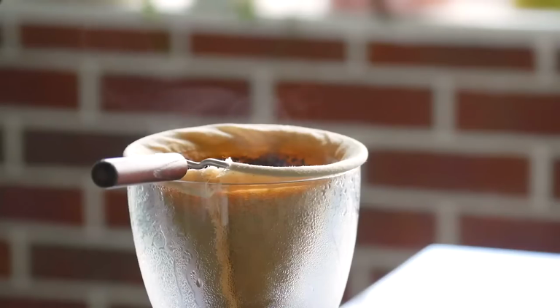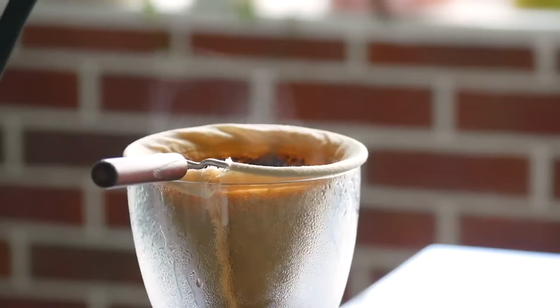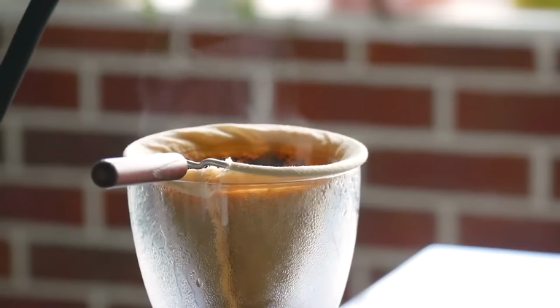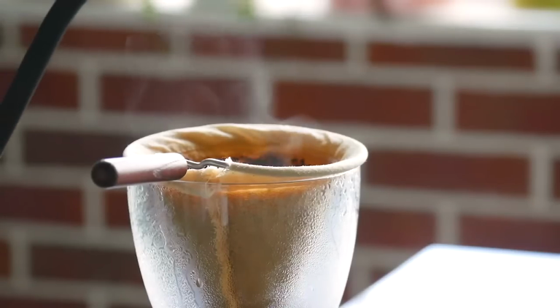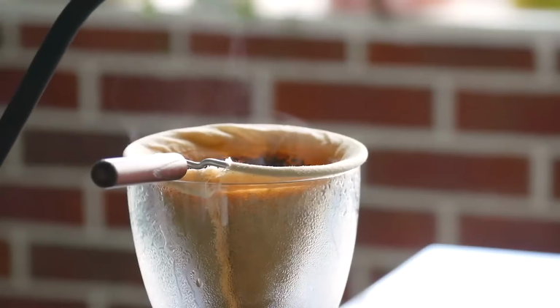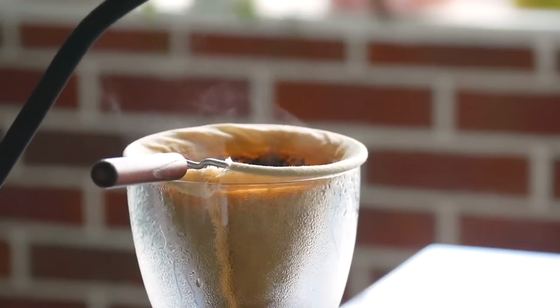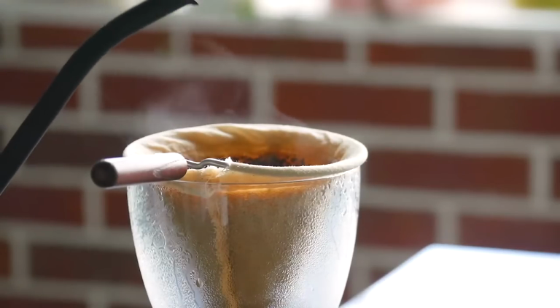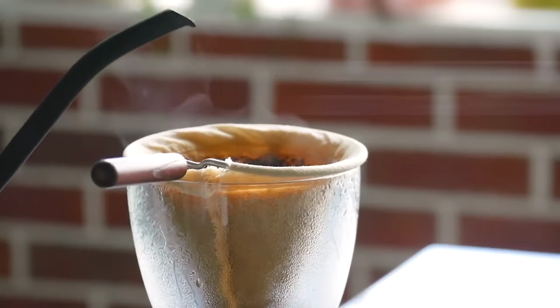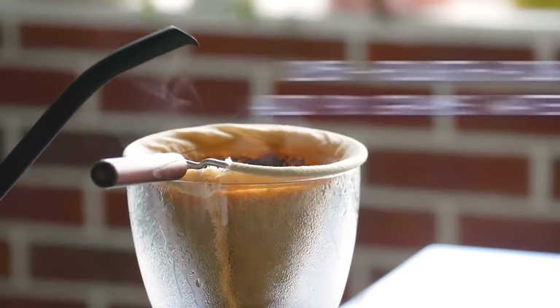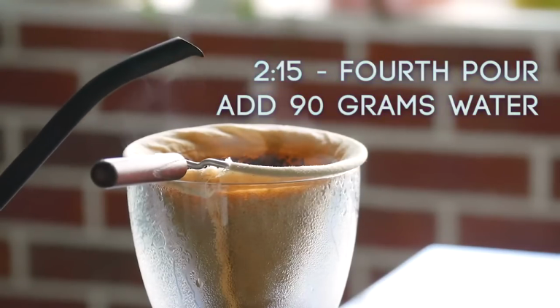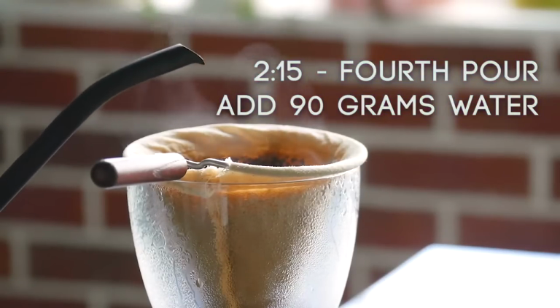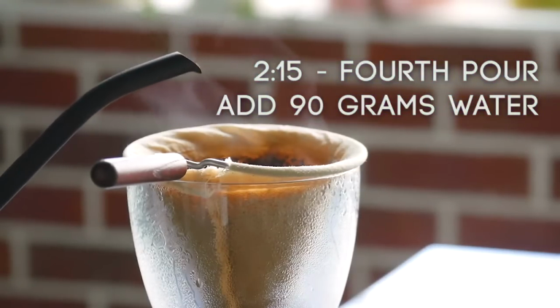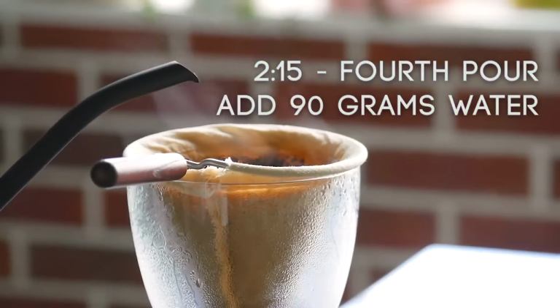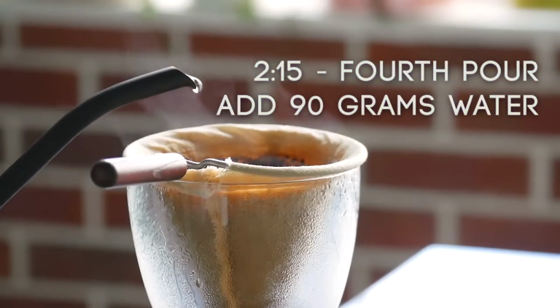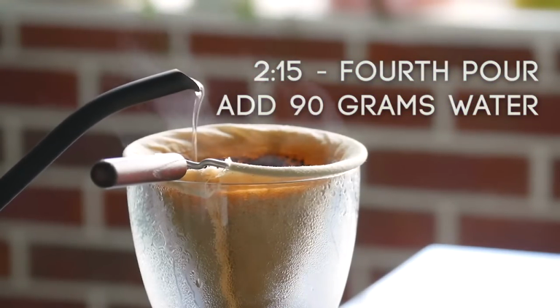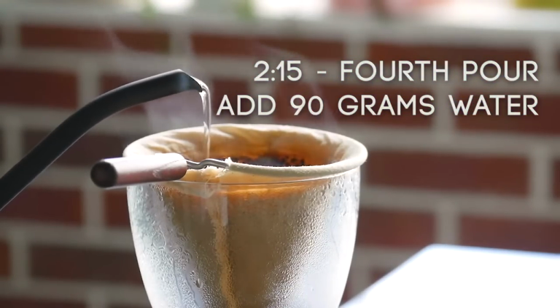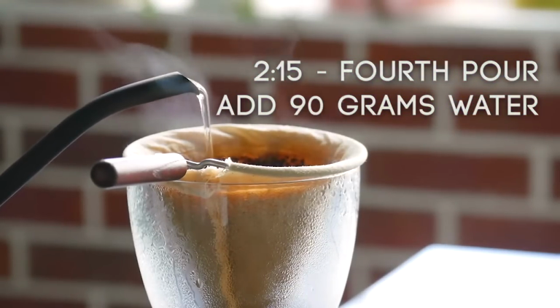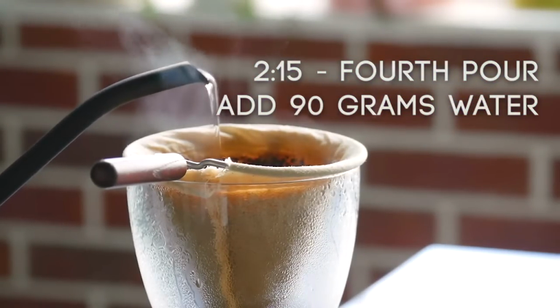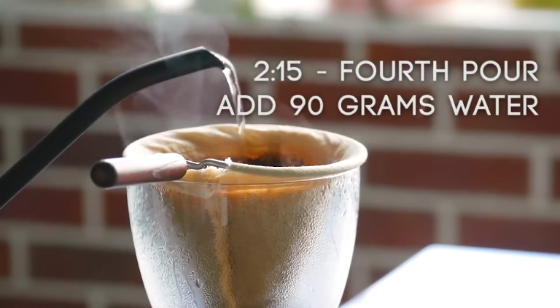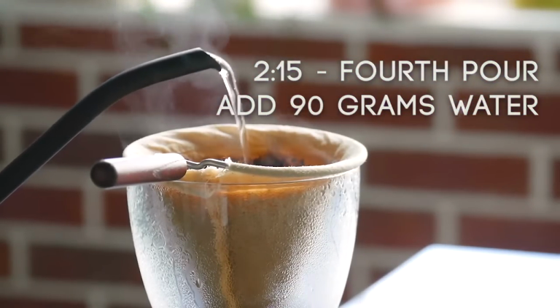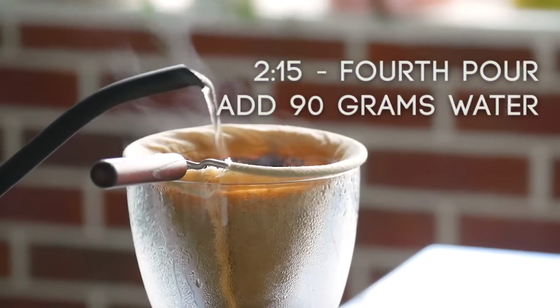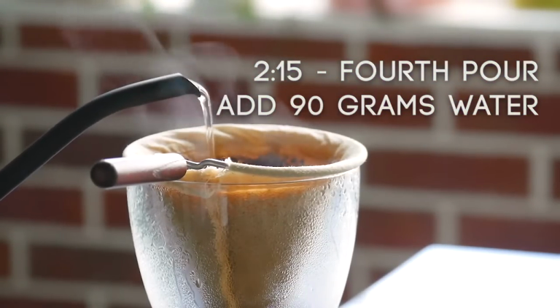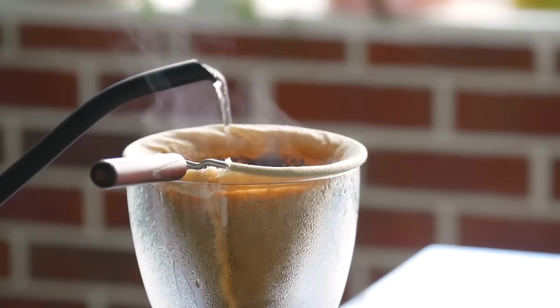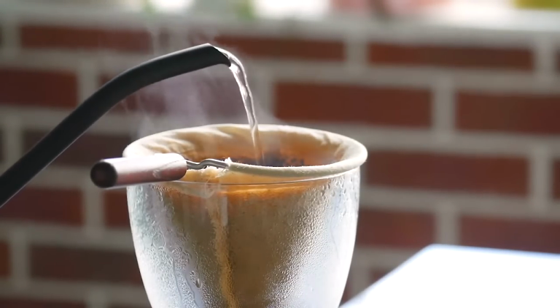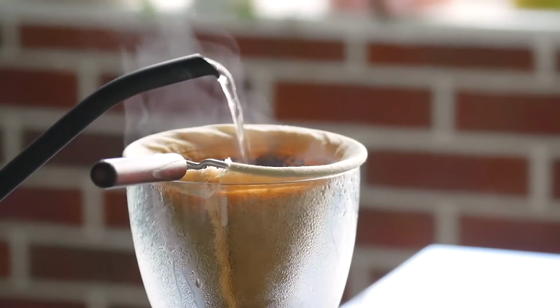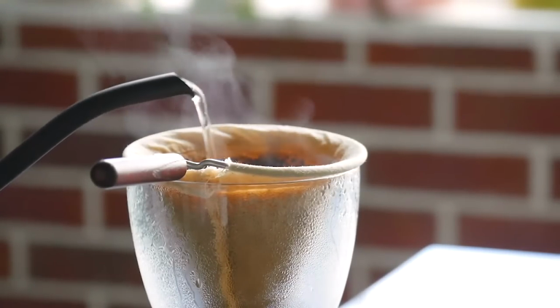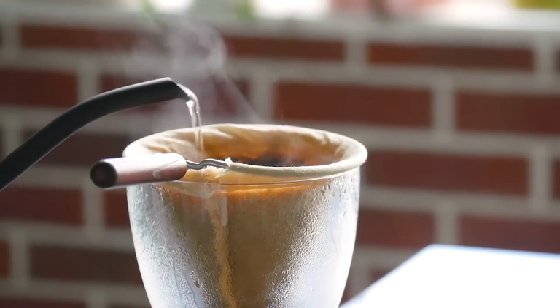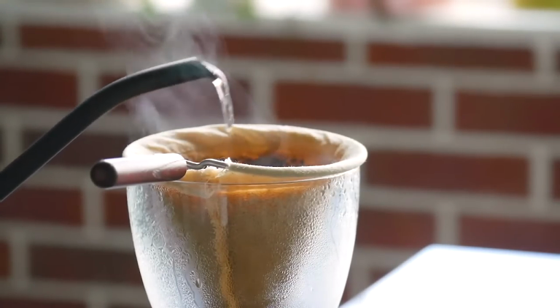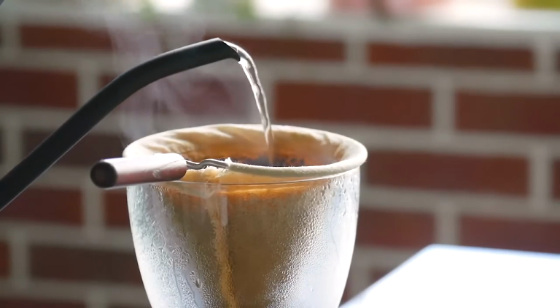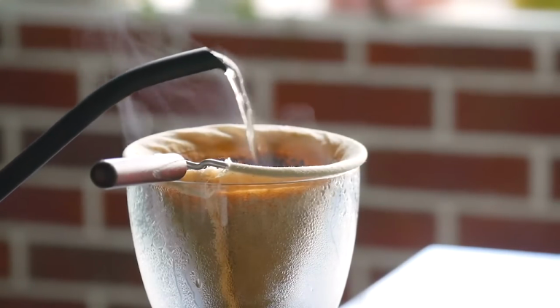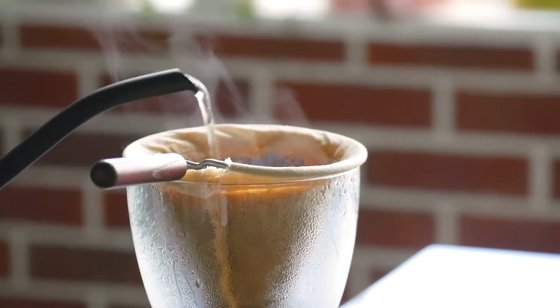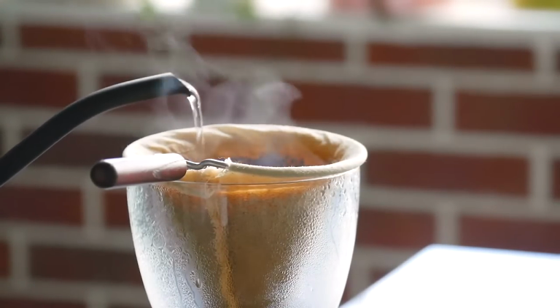When you reach 2 minutes and 15 seconds, start your fourth and final pour of 90 grams of water.